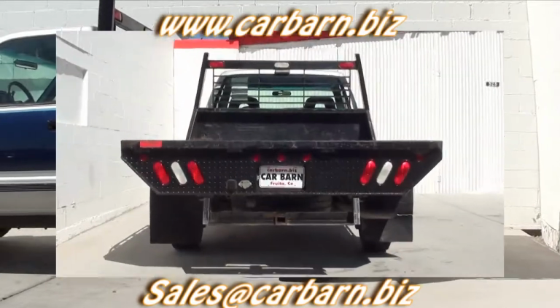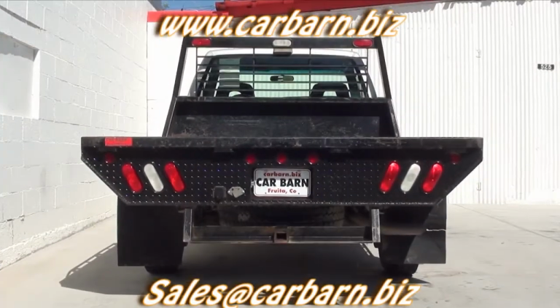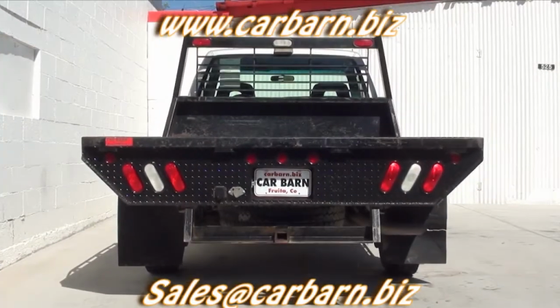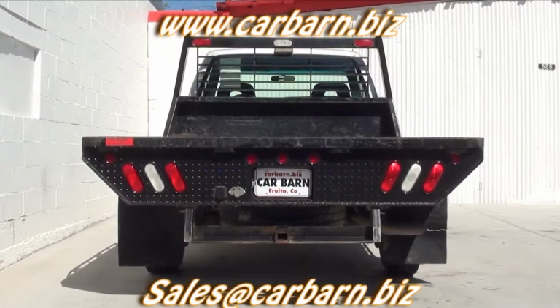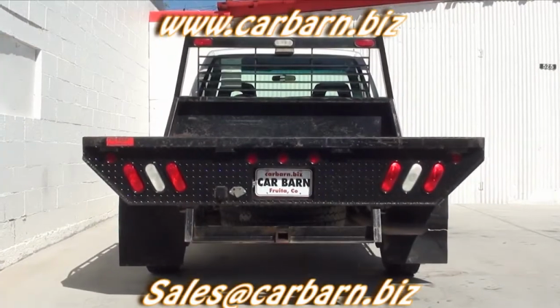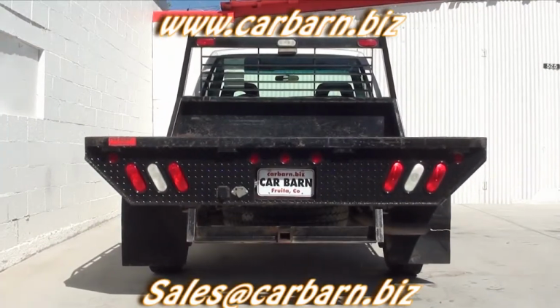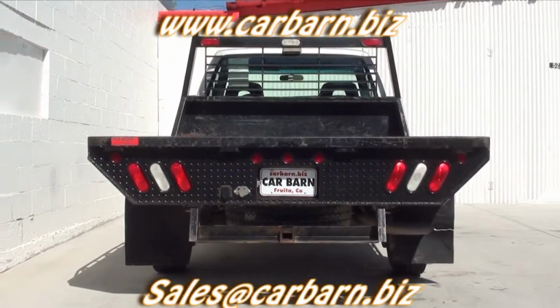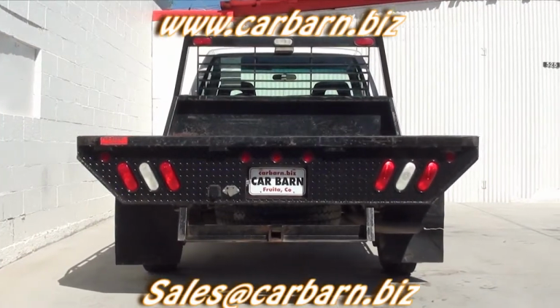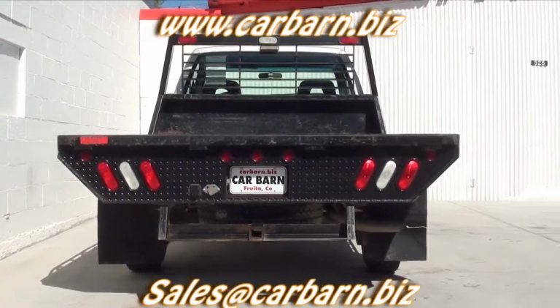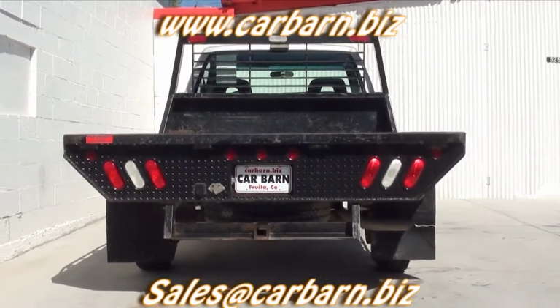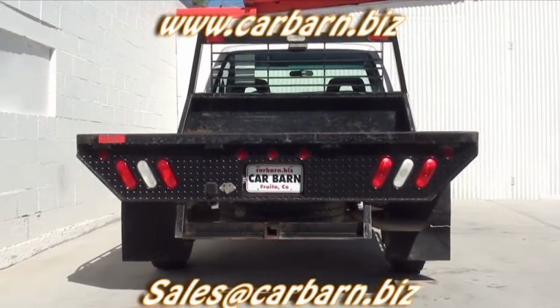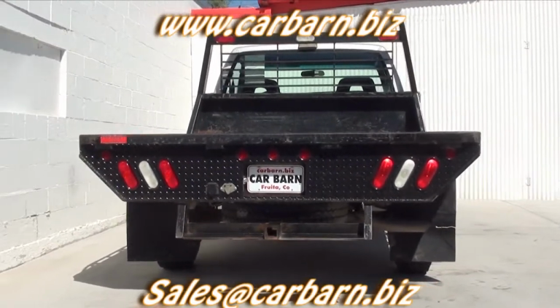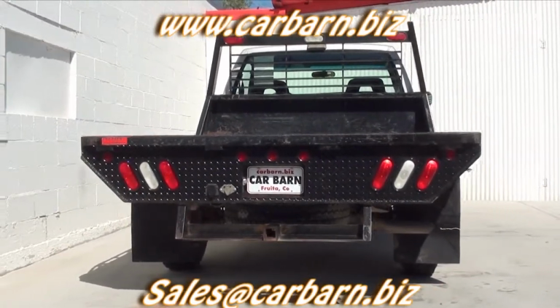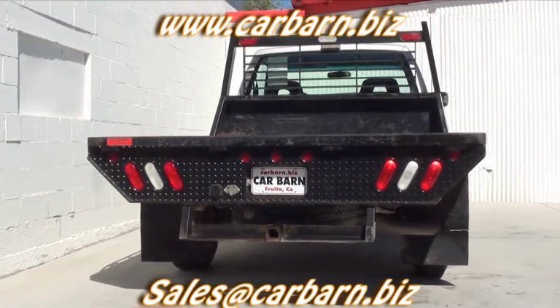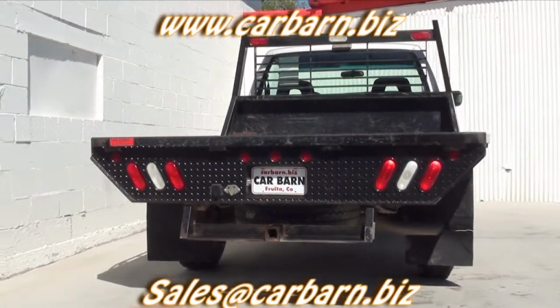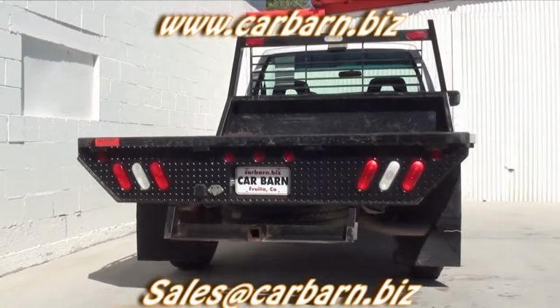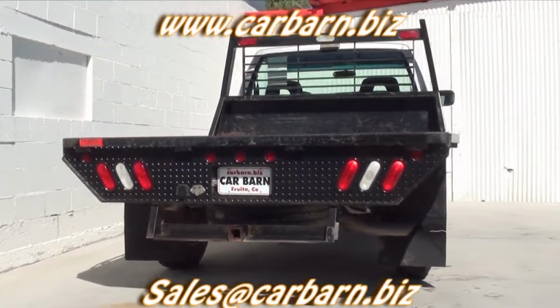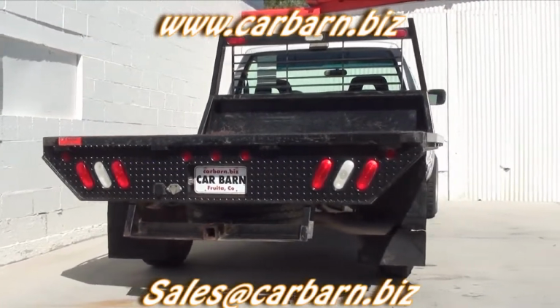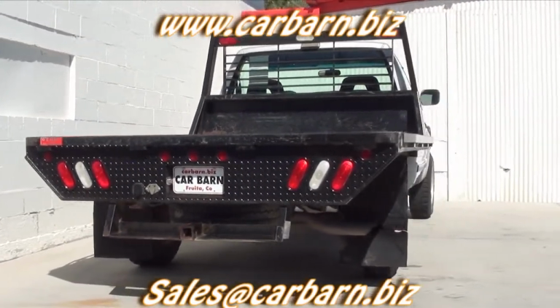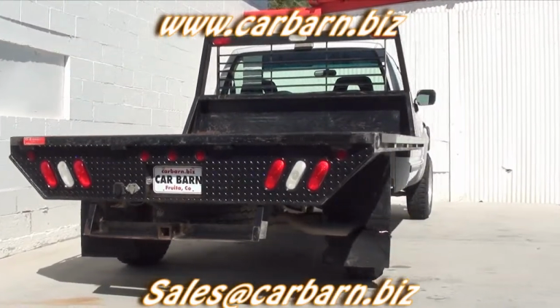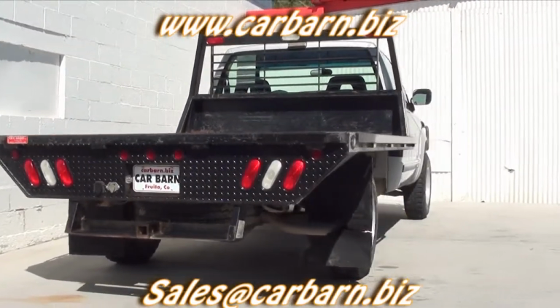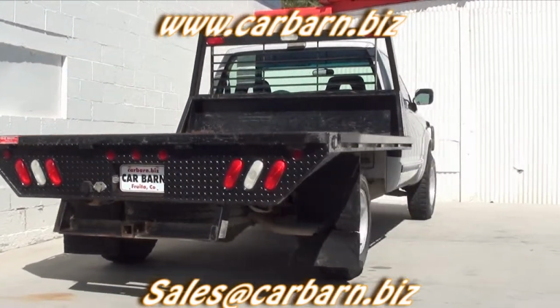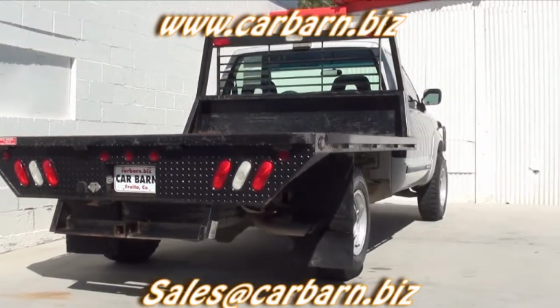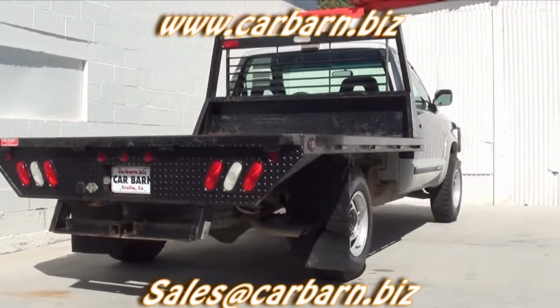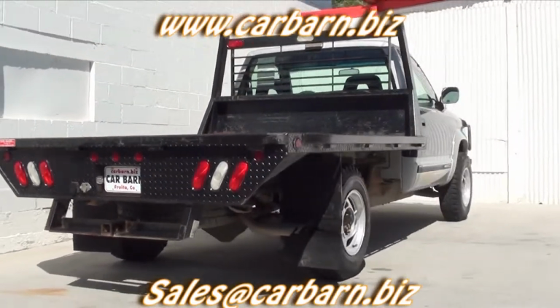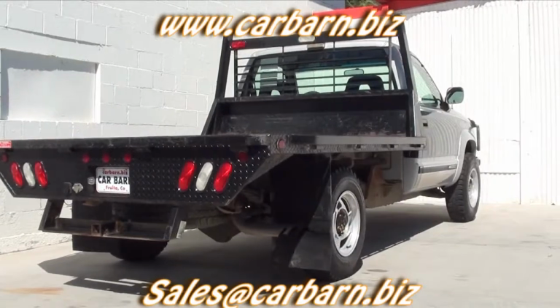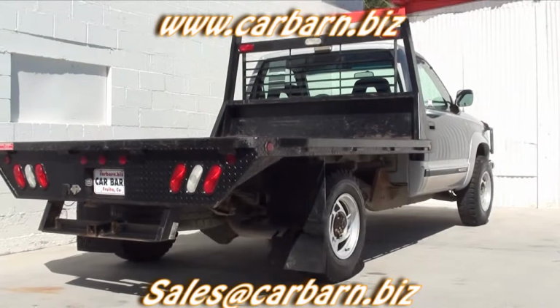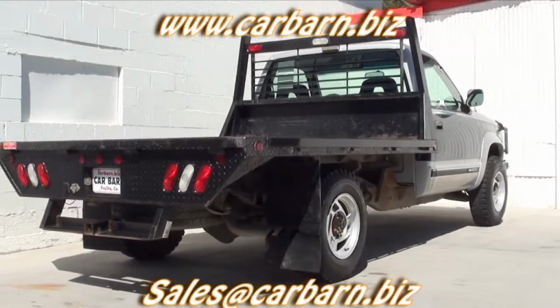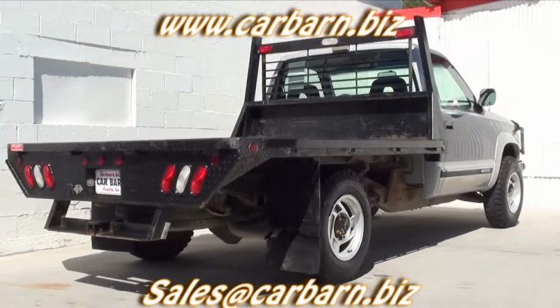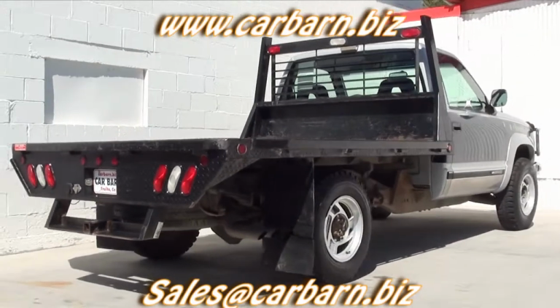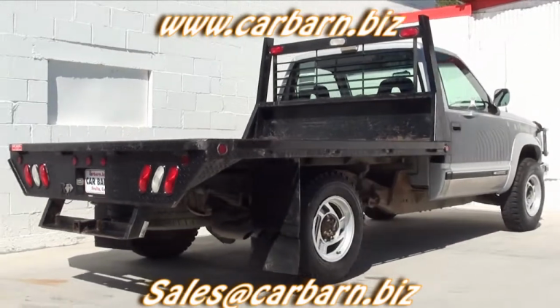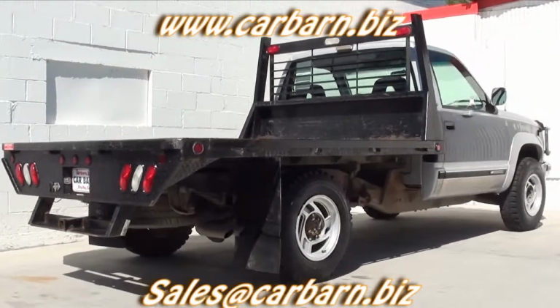This truck has the 6.5 liter turbo diesel, an automatic transmission, and is four-wheel drive.